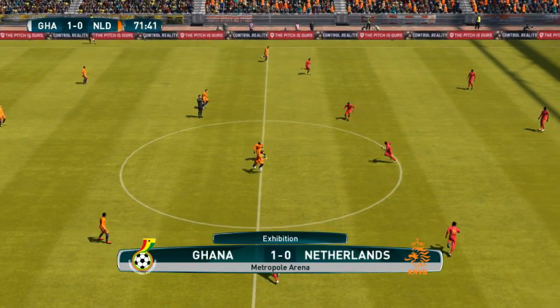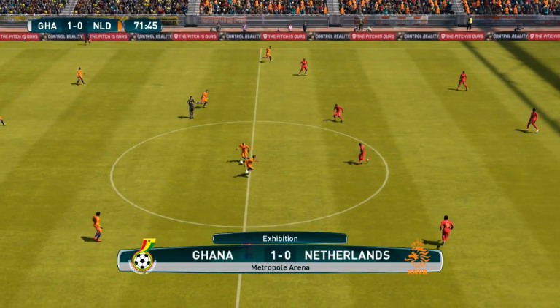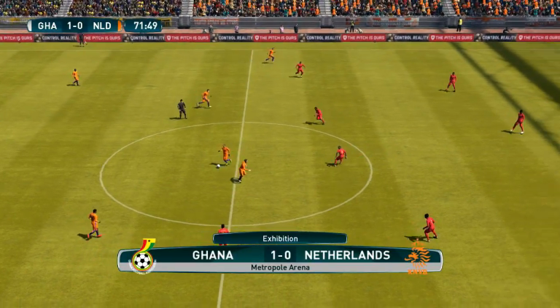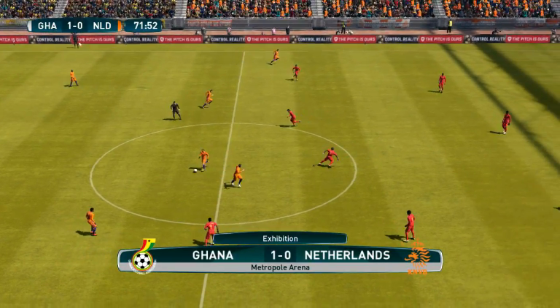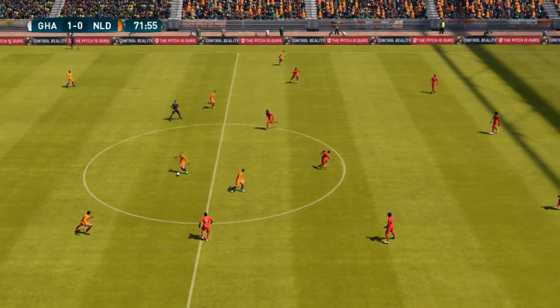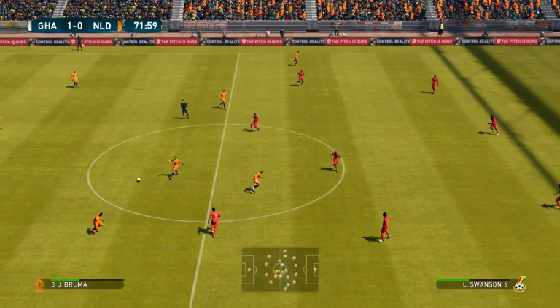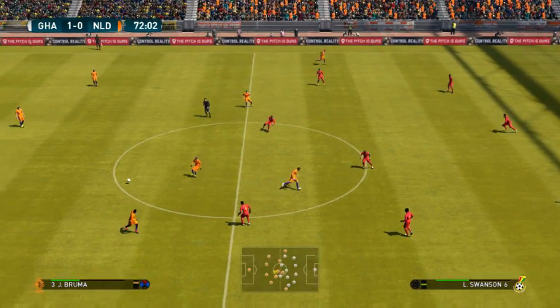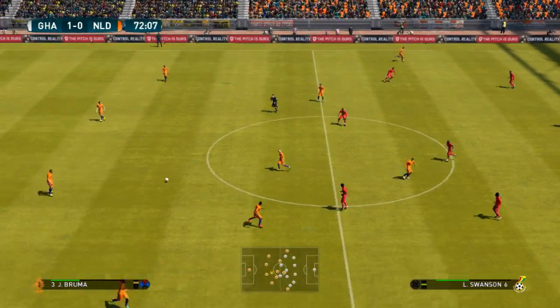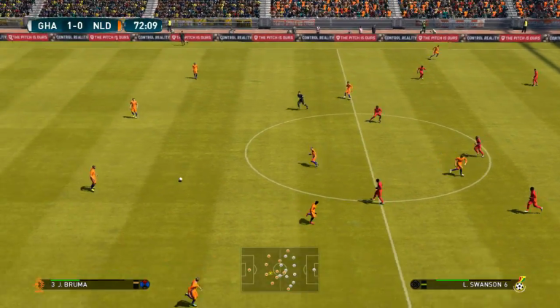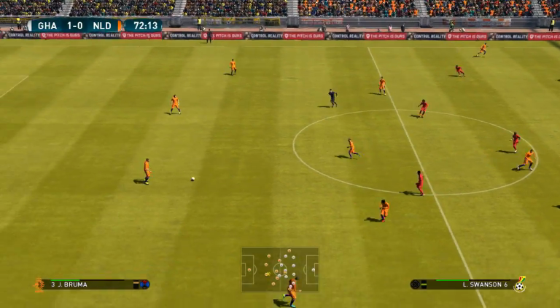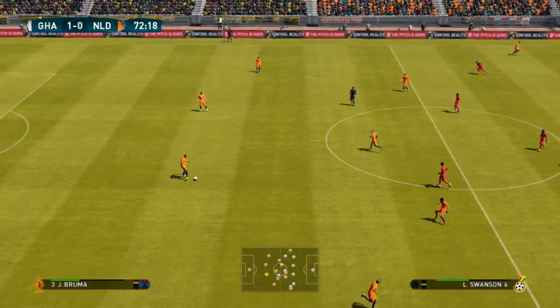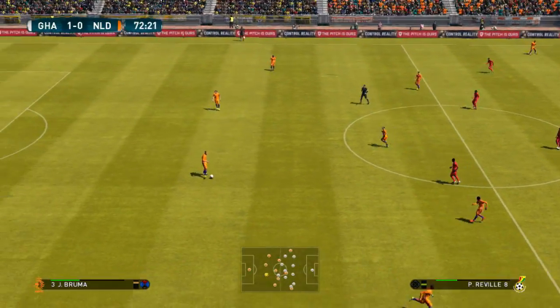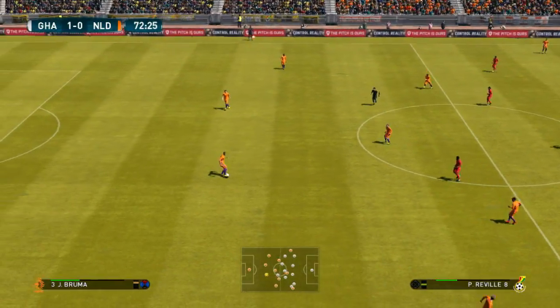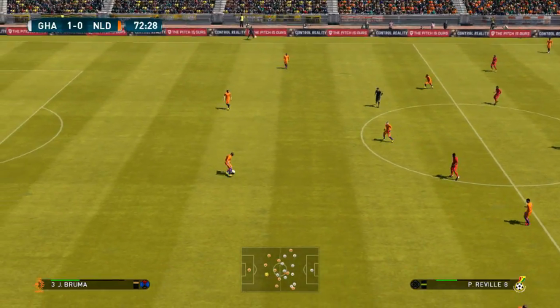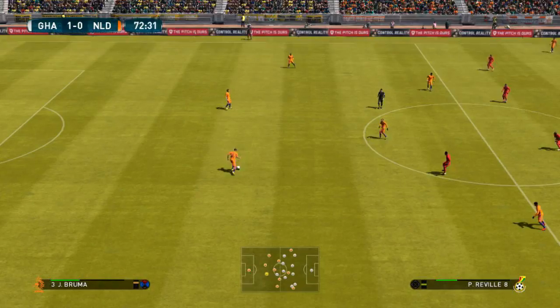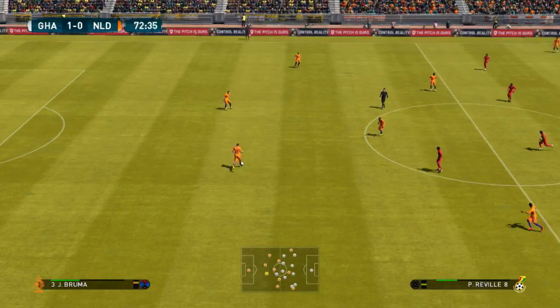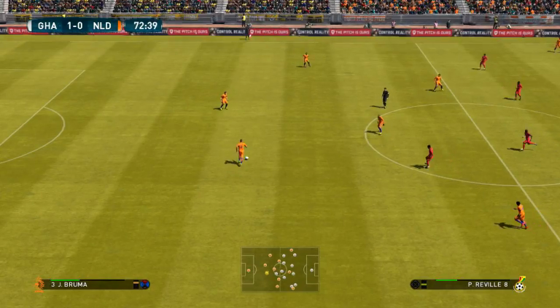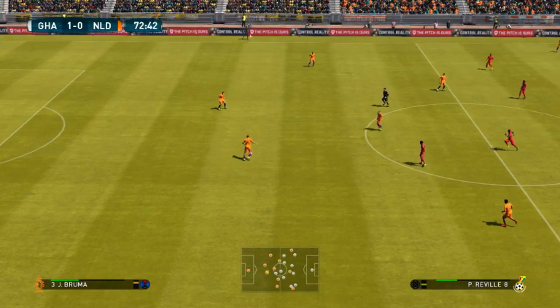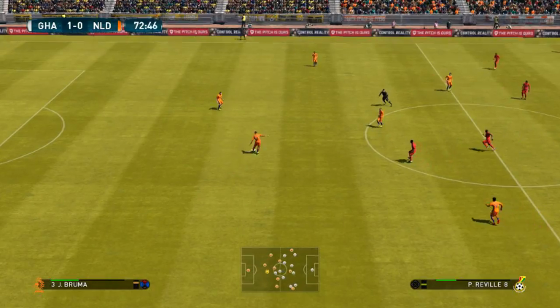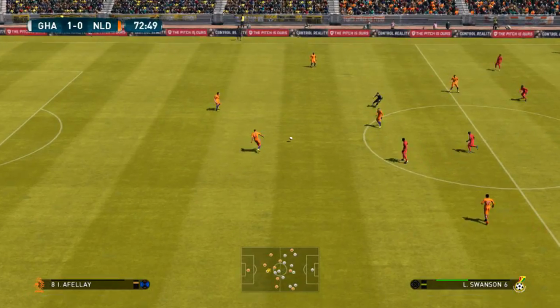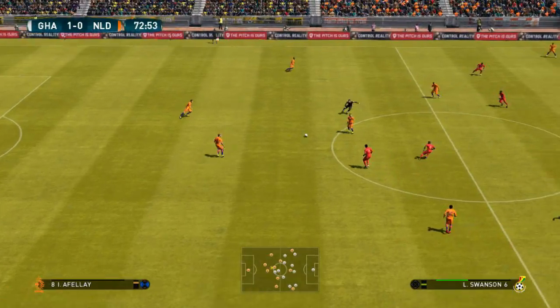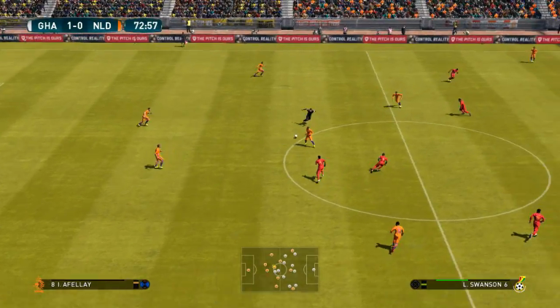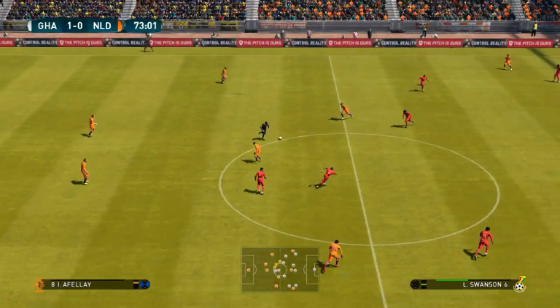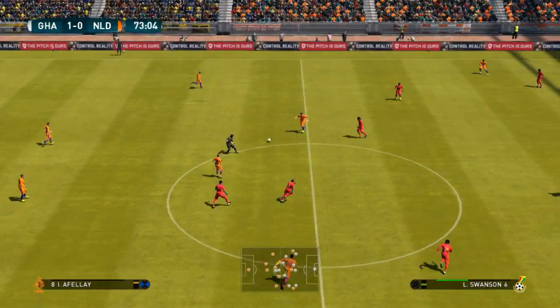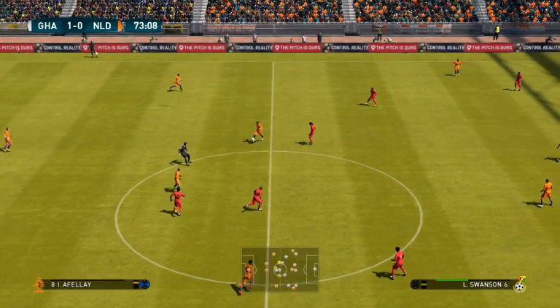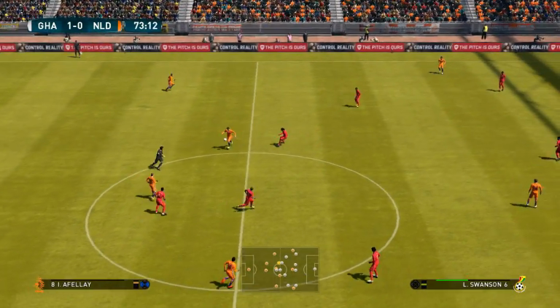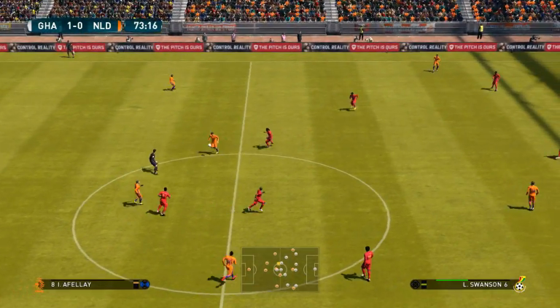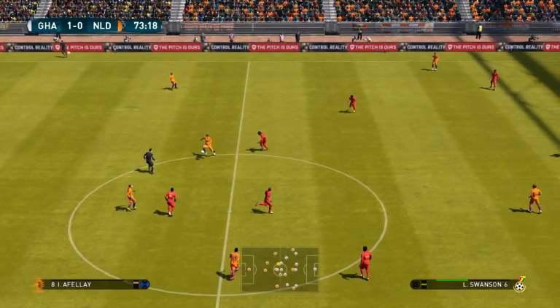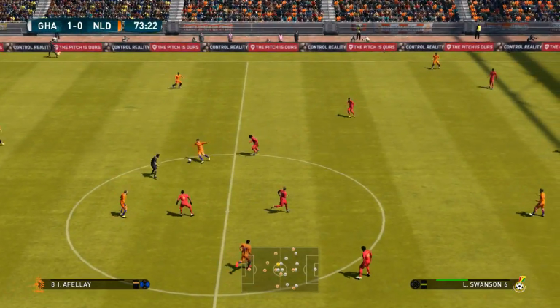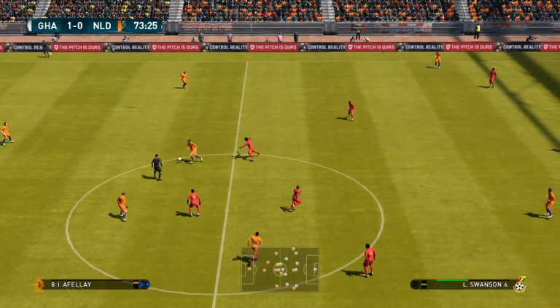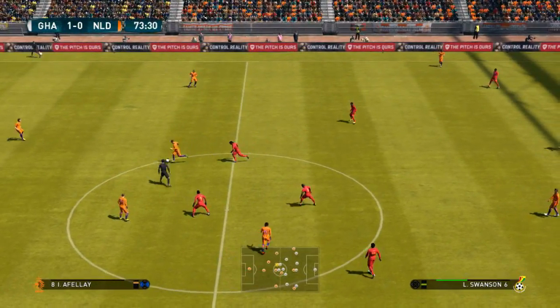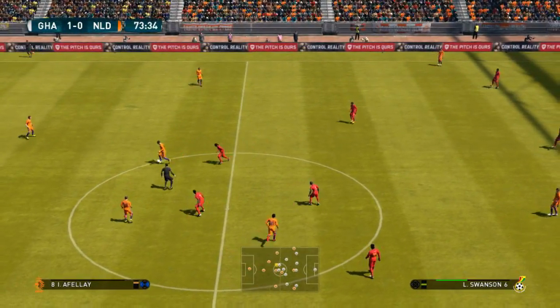Ghana take the lead. Look, you can't deny that it's a blow, but this game is far from unsalvageable.